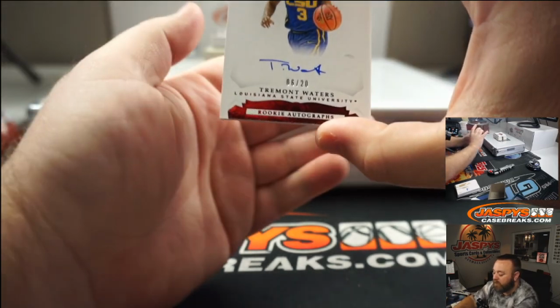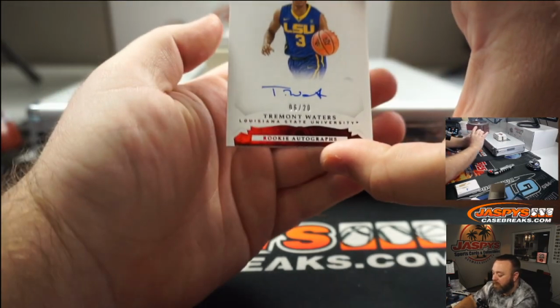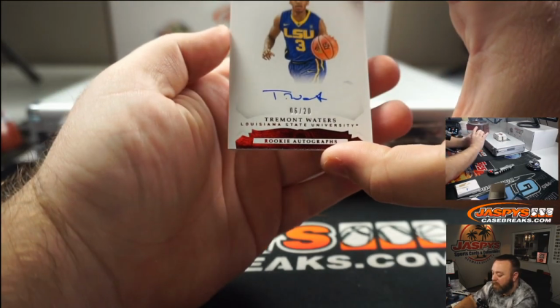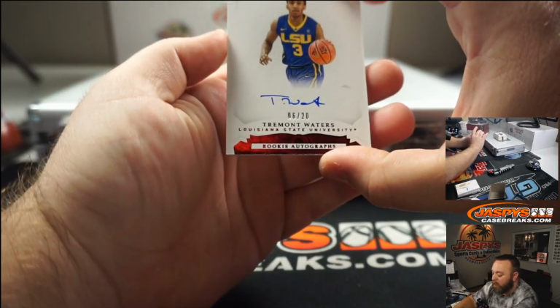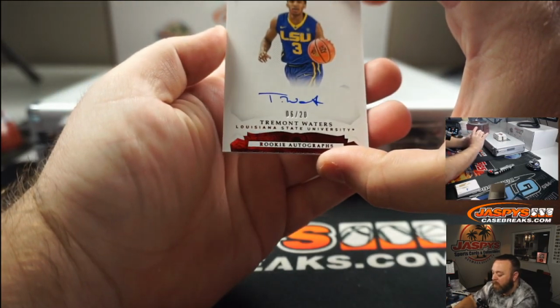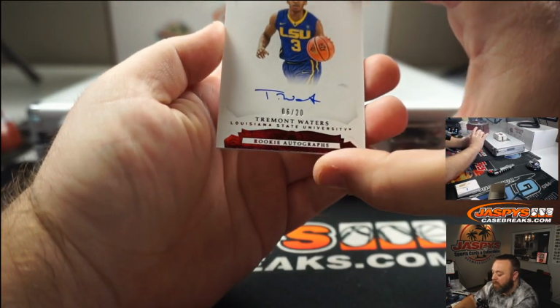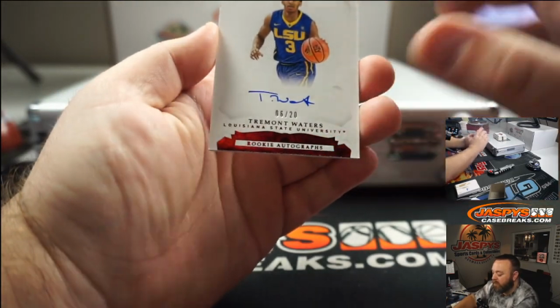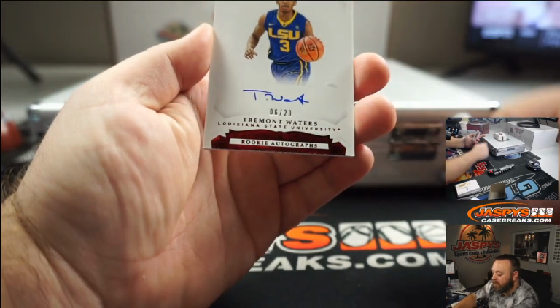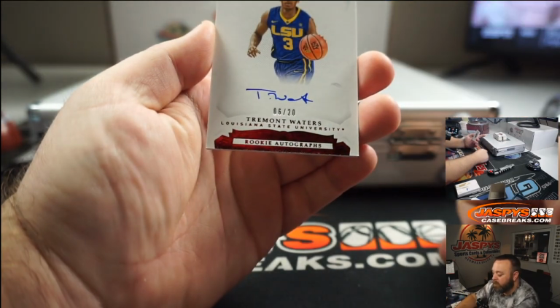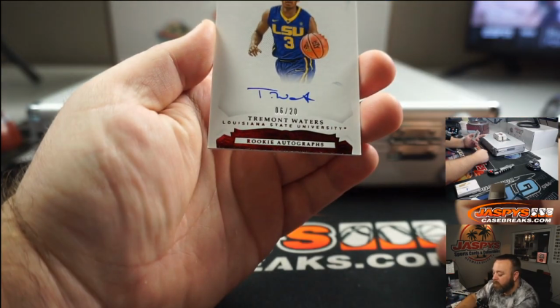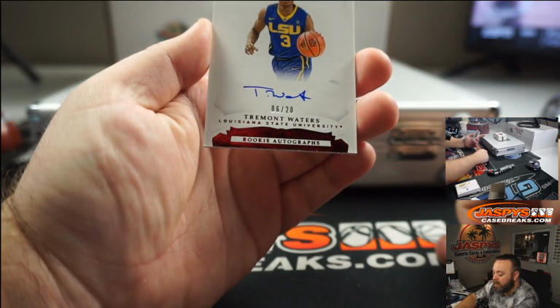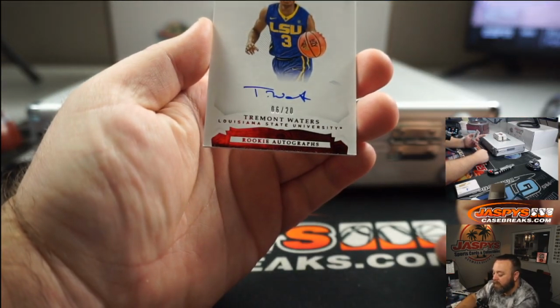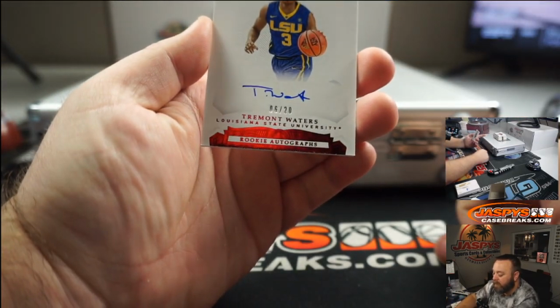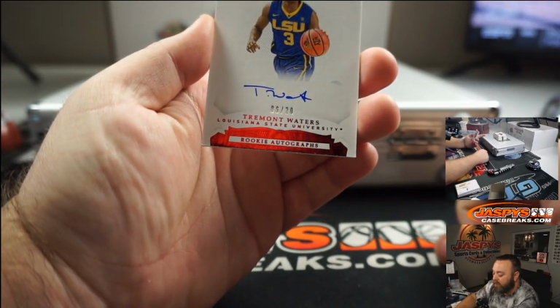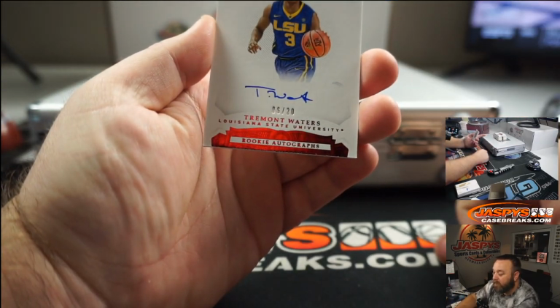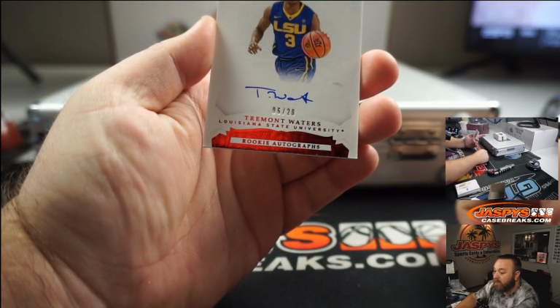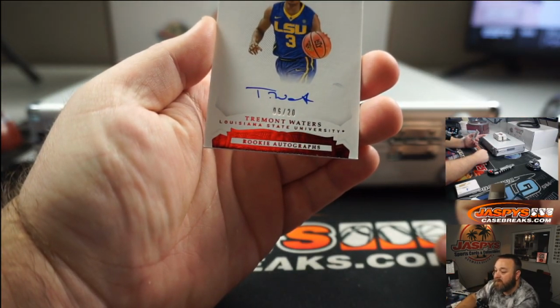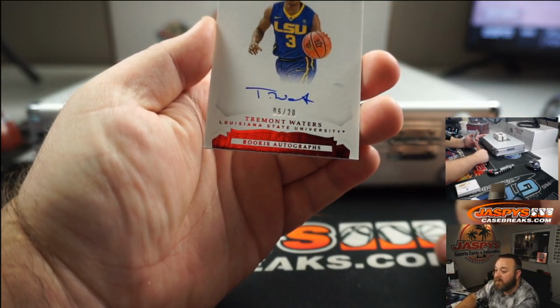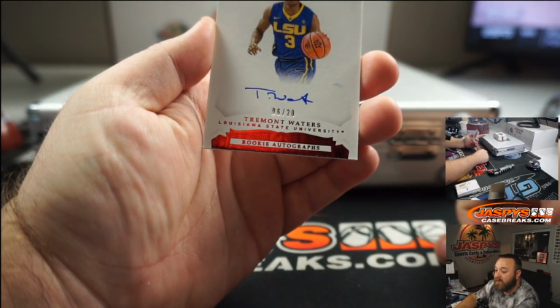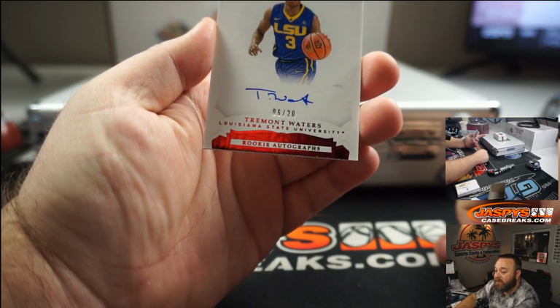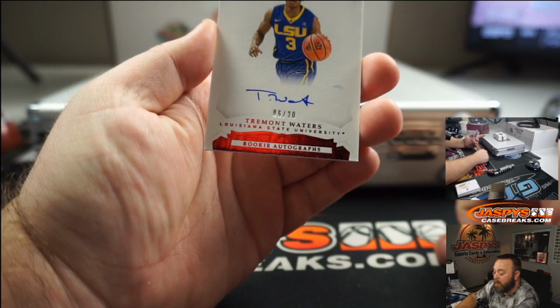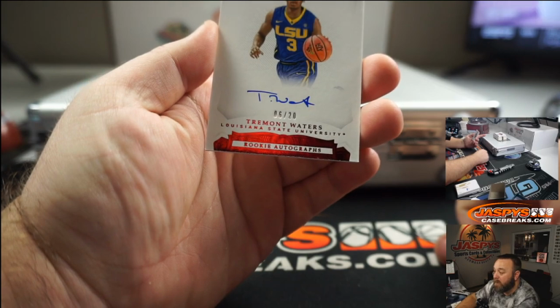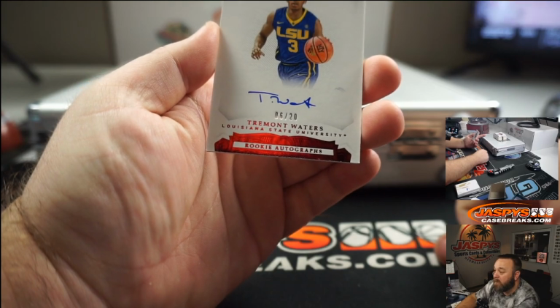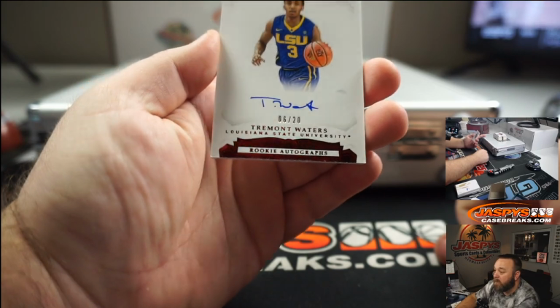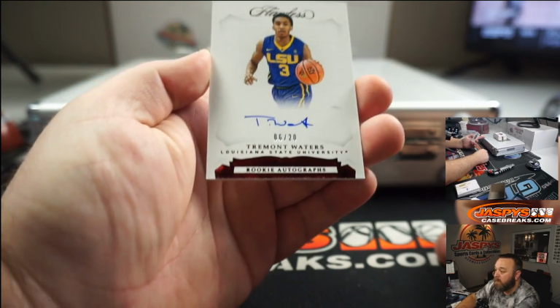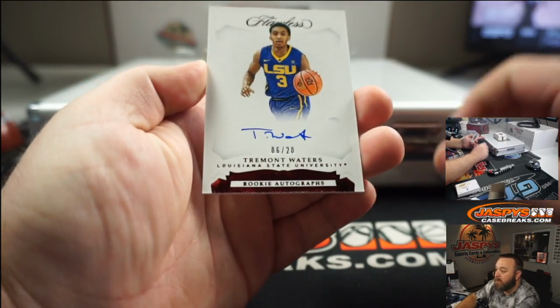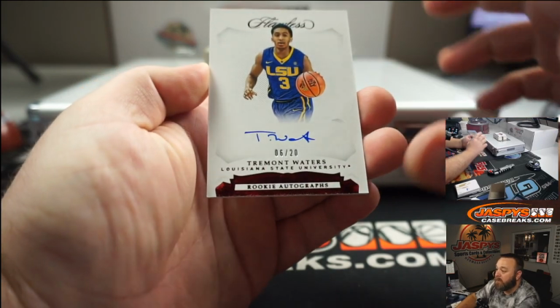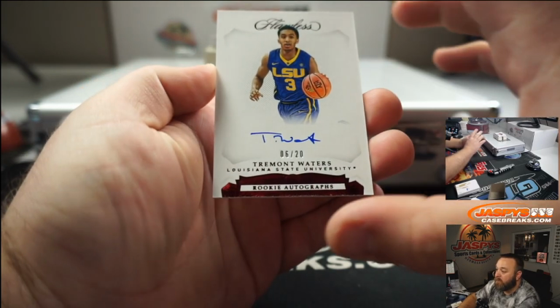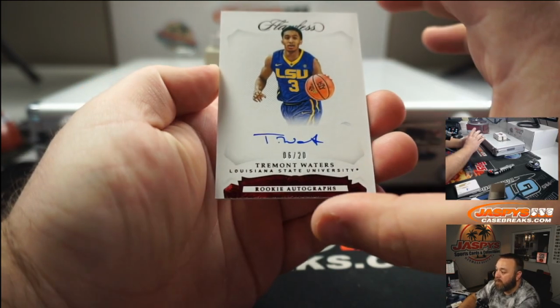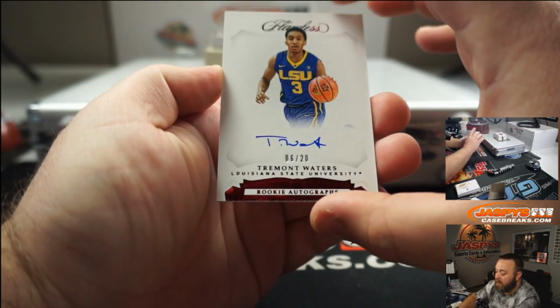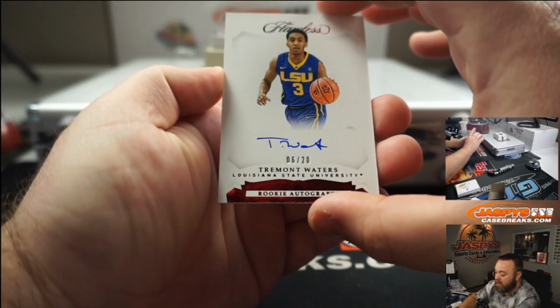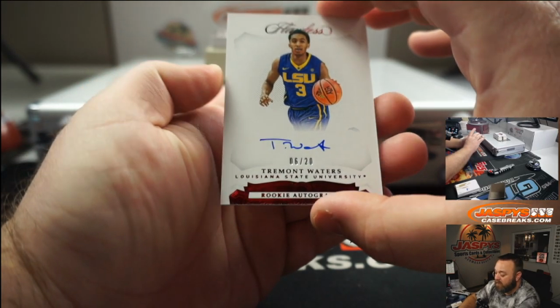Tremont Waters, rookie autograph, 6 of 20, for LSU.